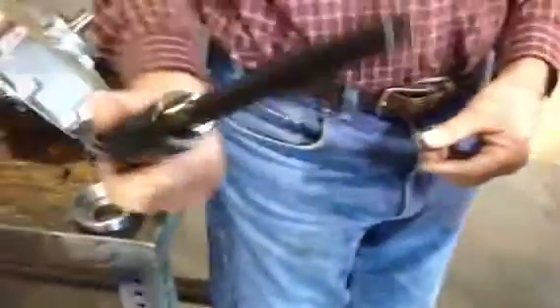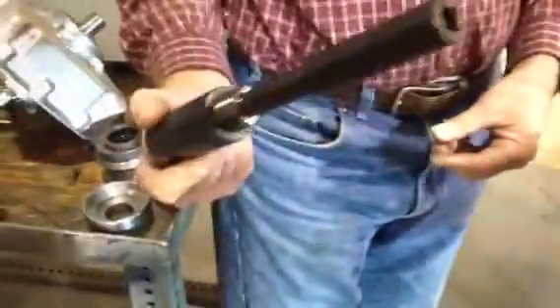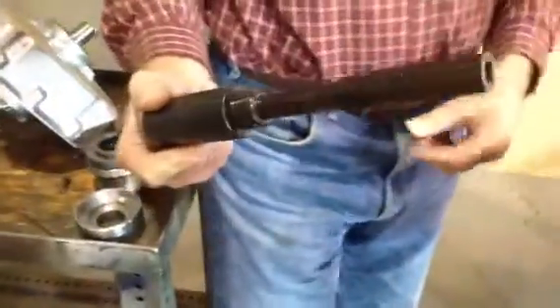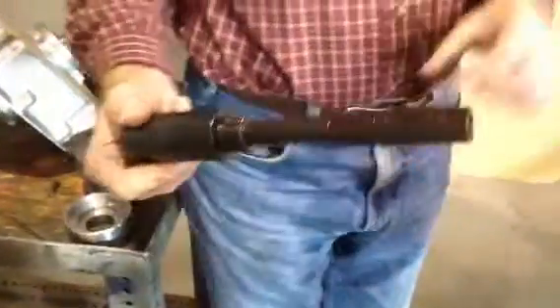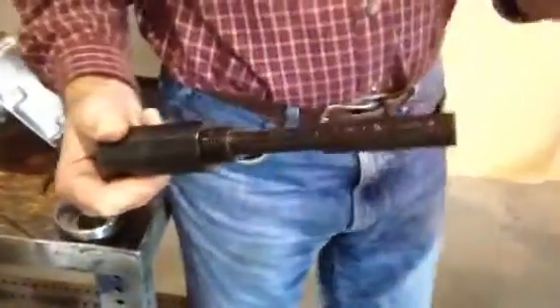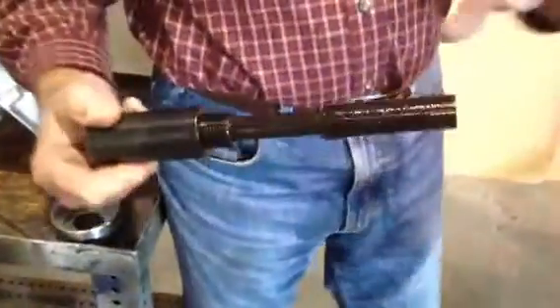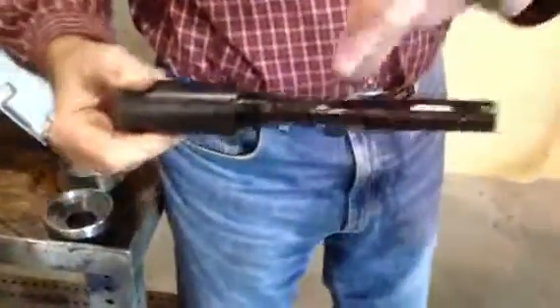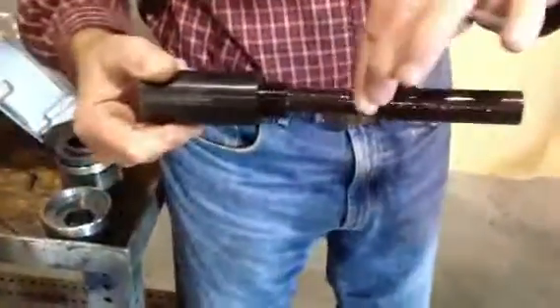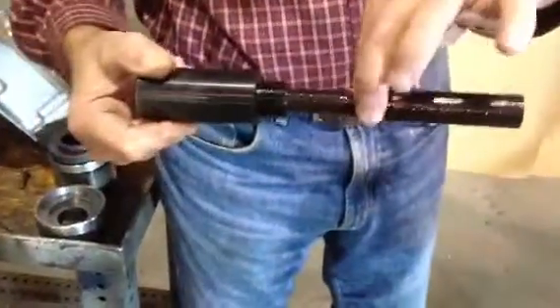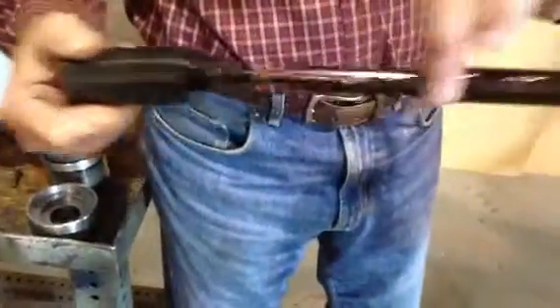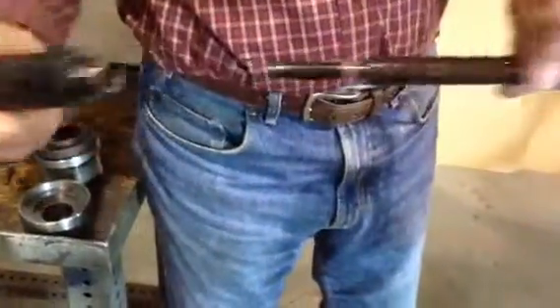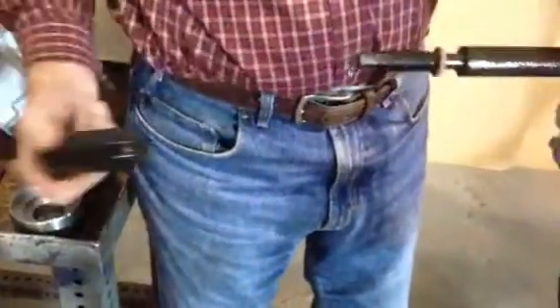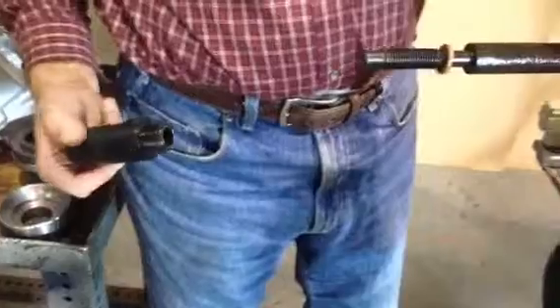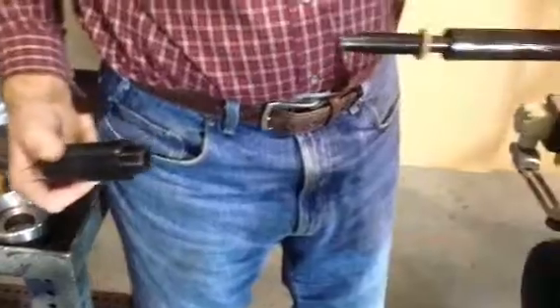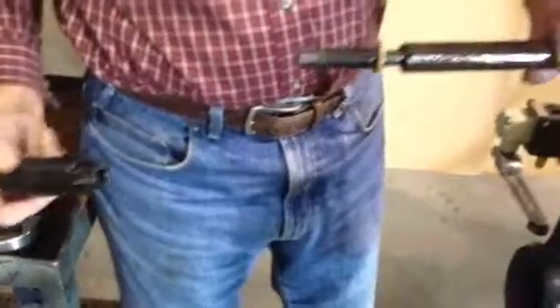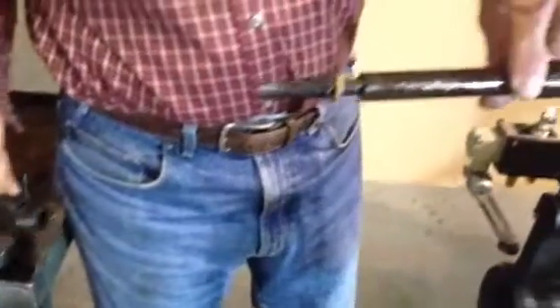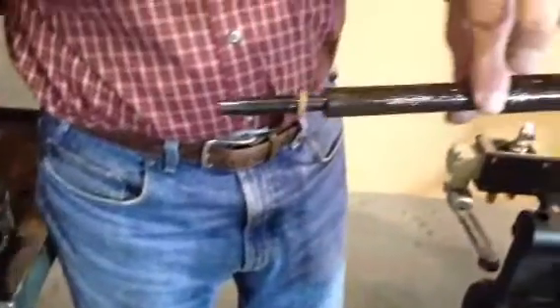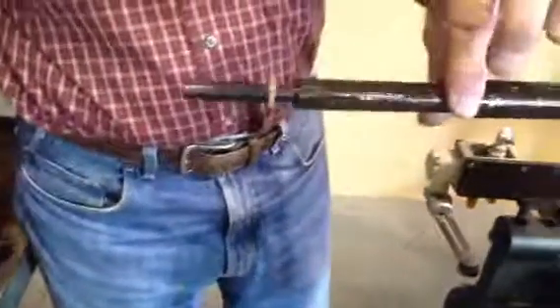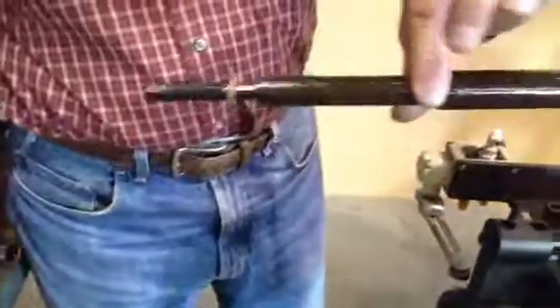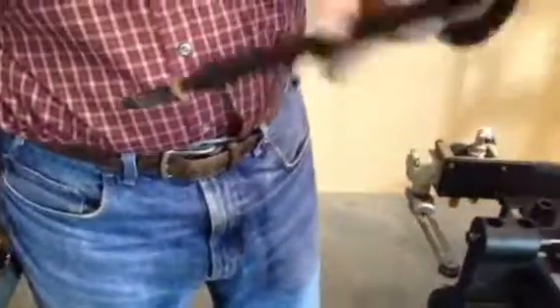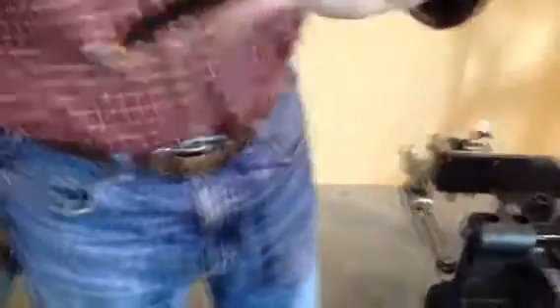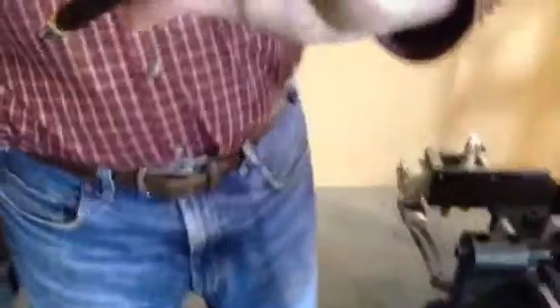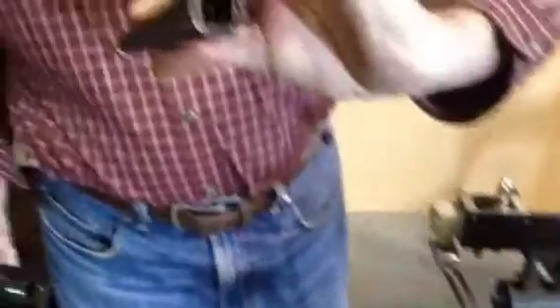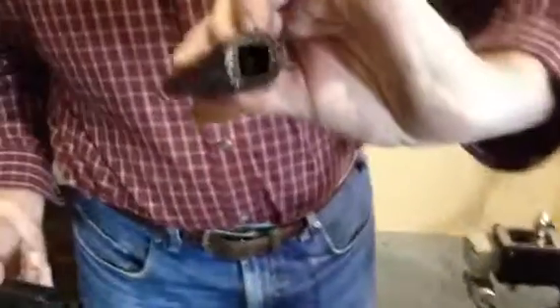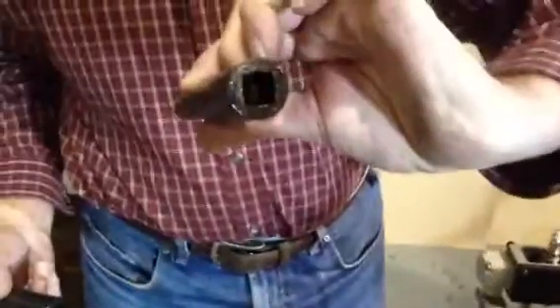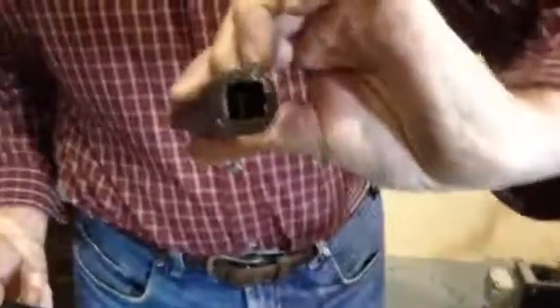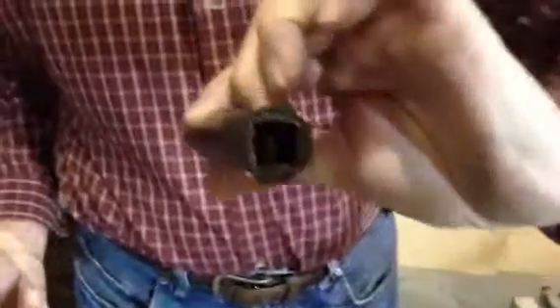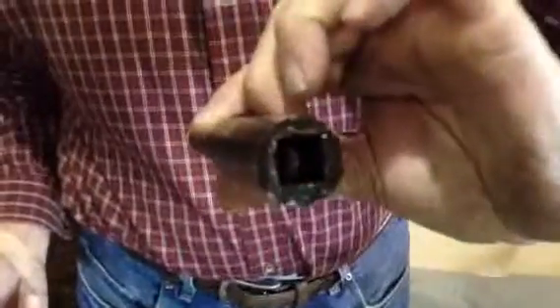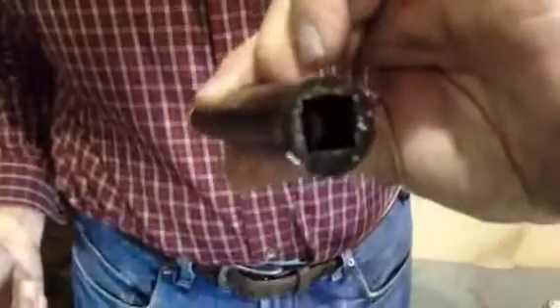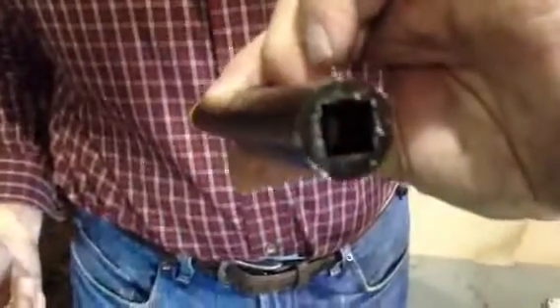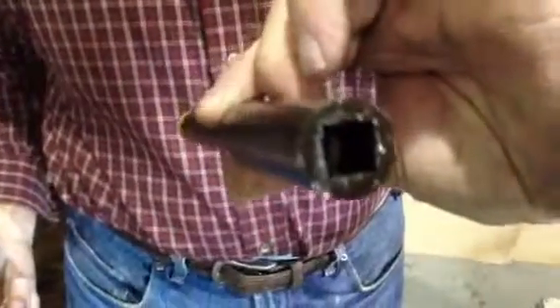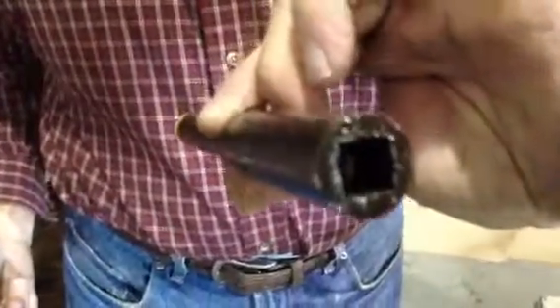Then you can pull out the spindle. There's a spring in the back — you have to remove that spring.